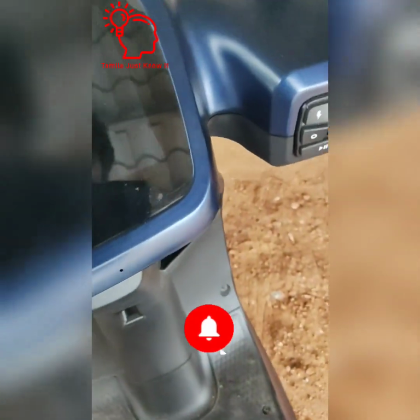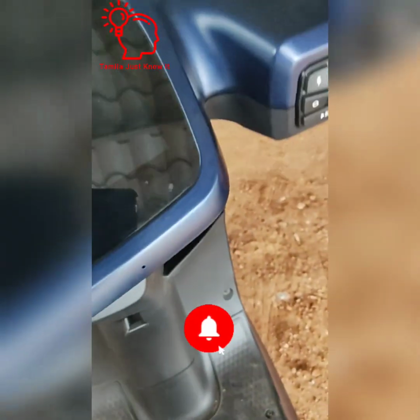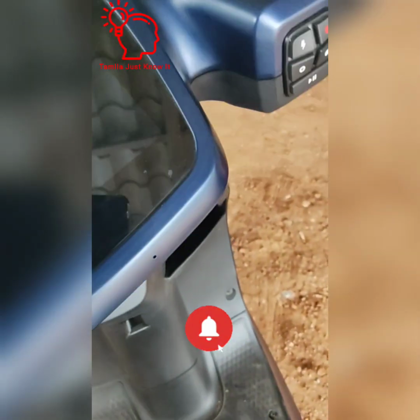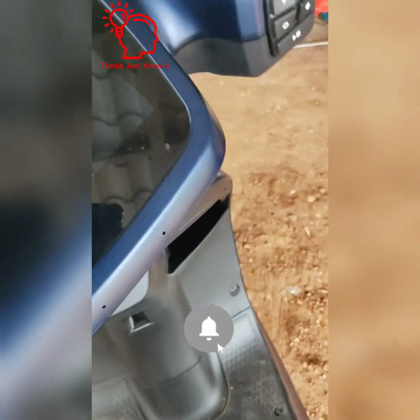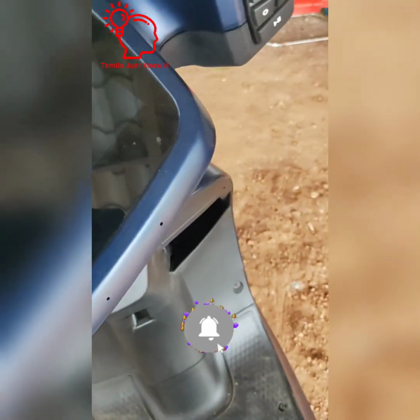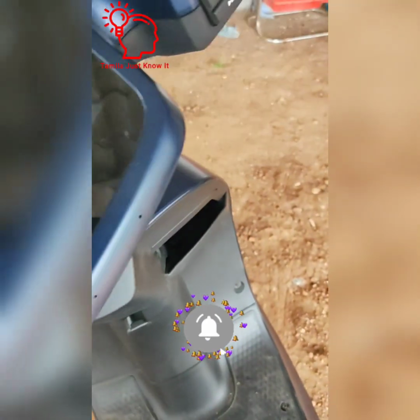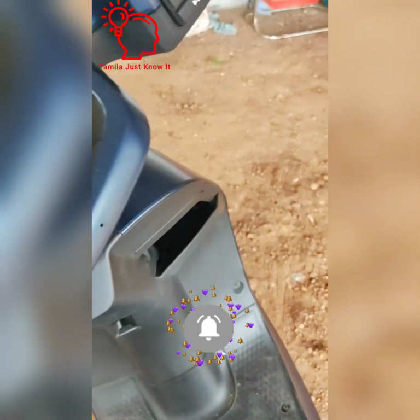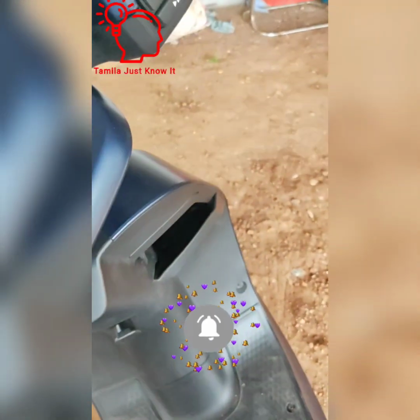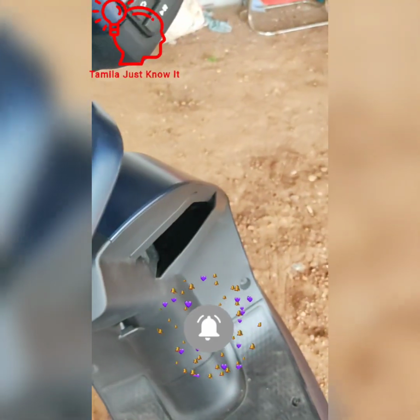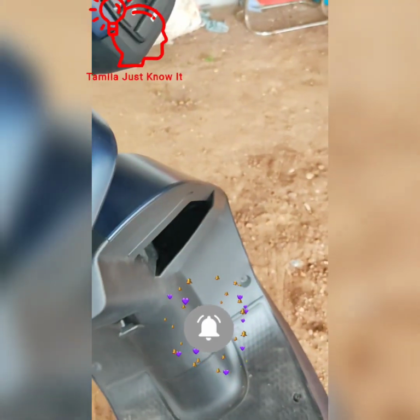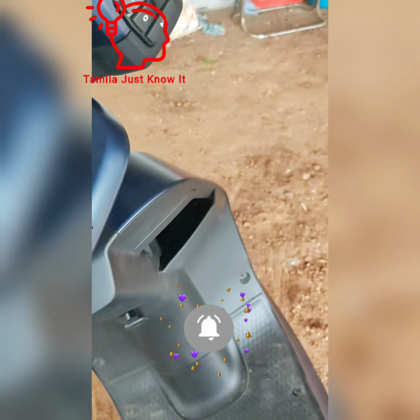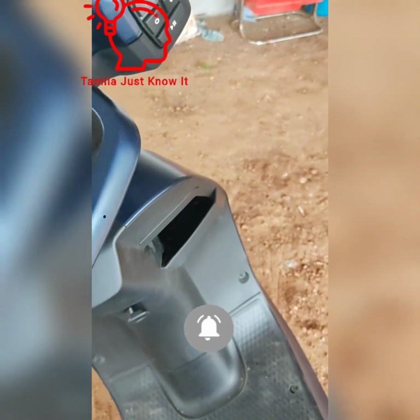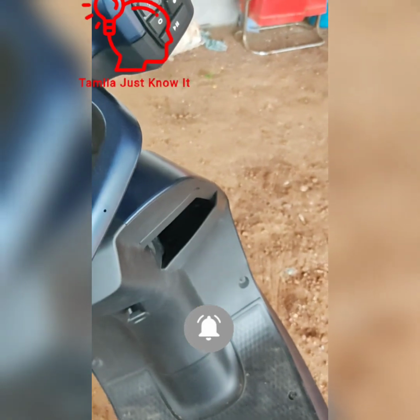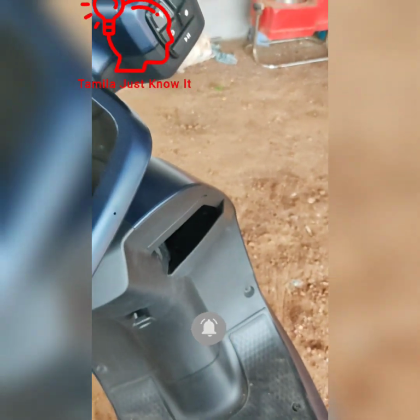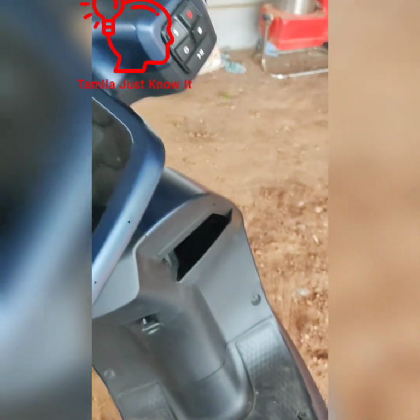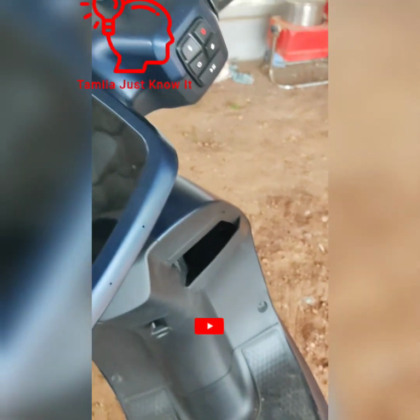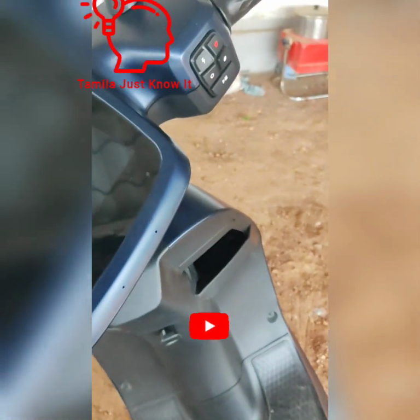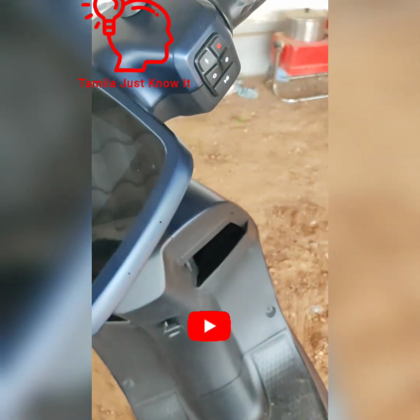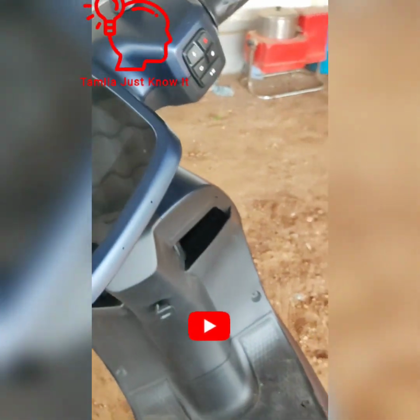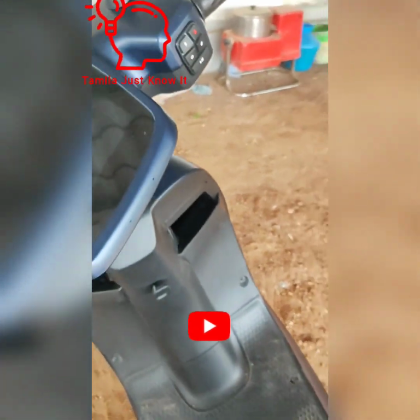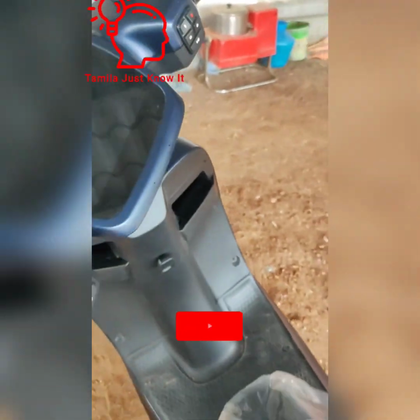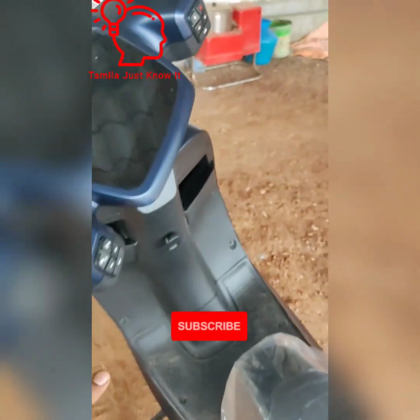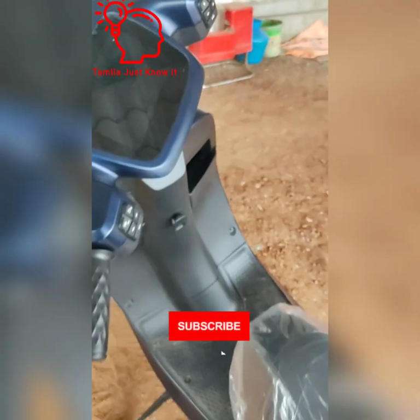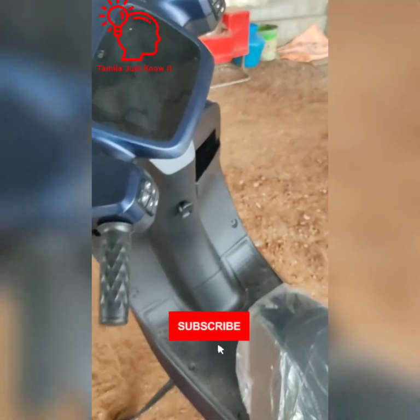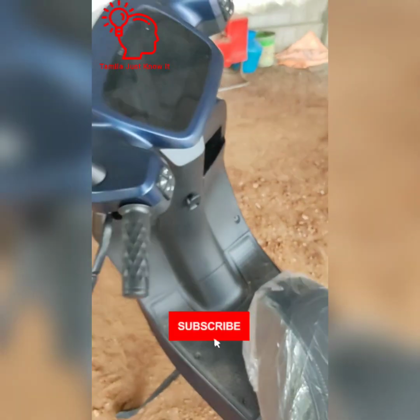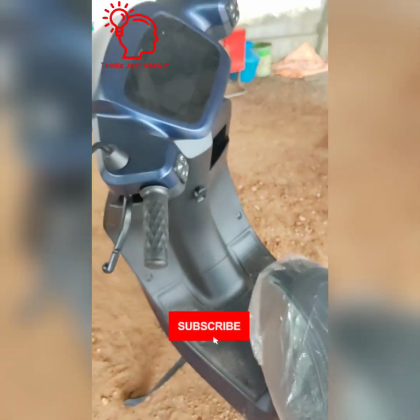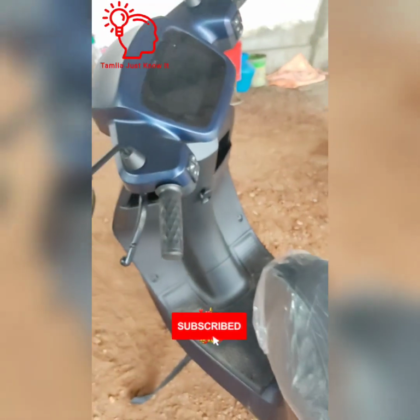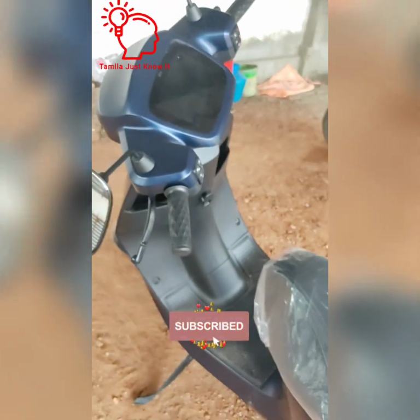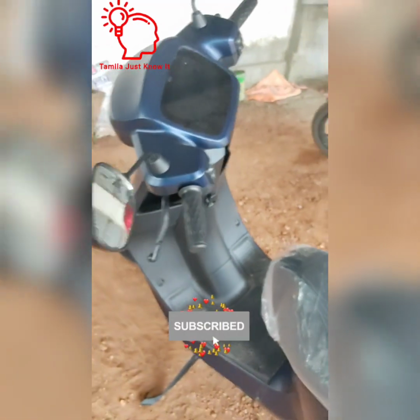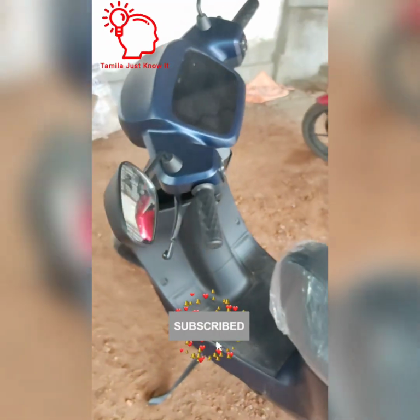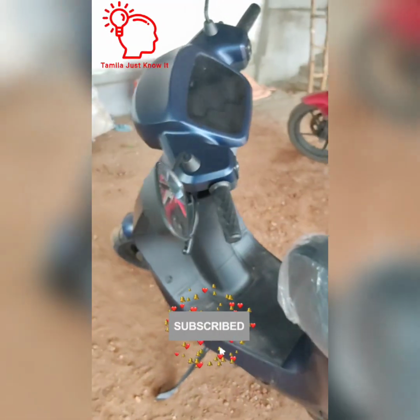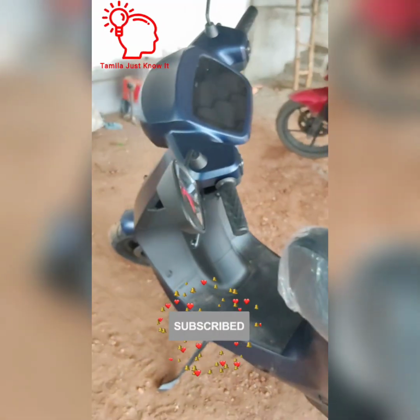This is the S1 Pro Gen2 model overall look wise — just a short video.